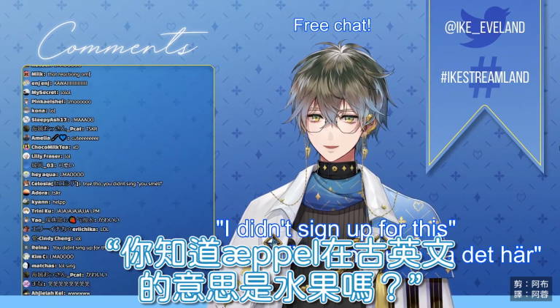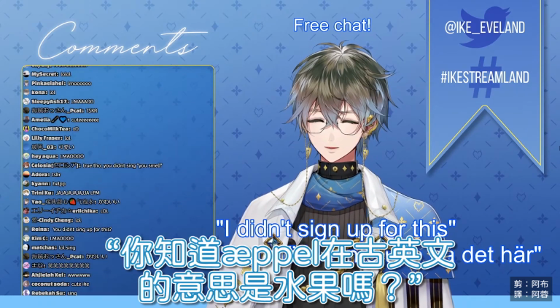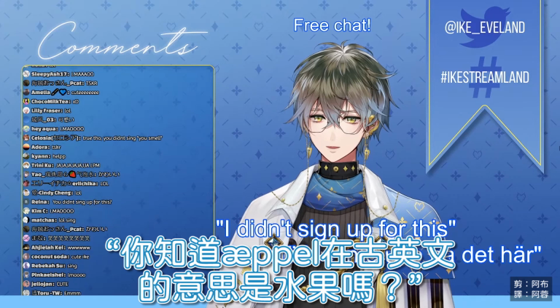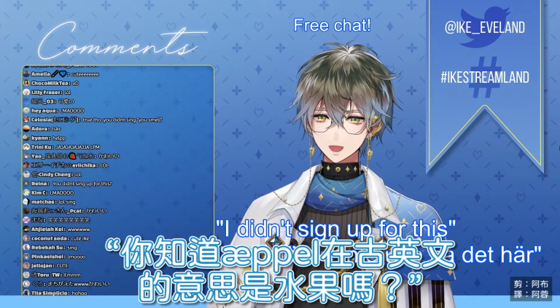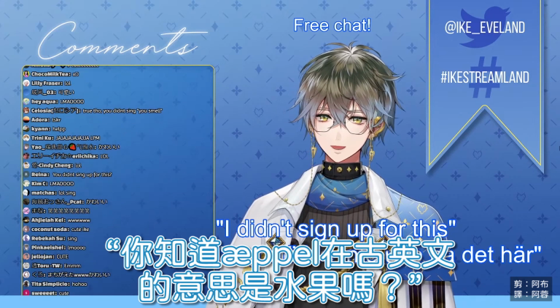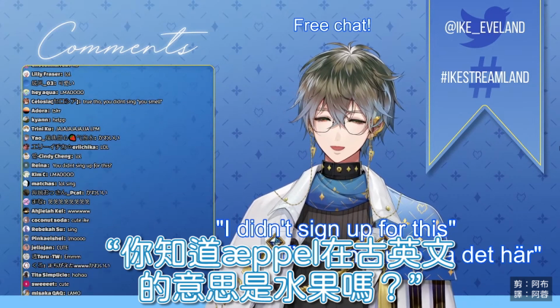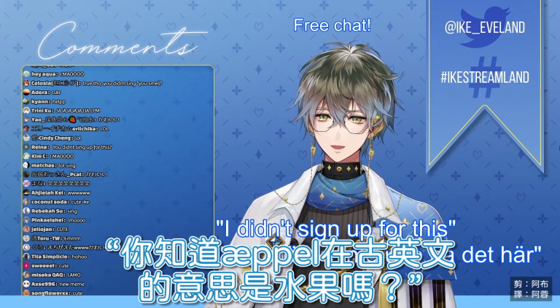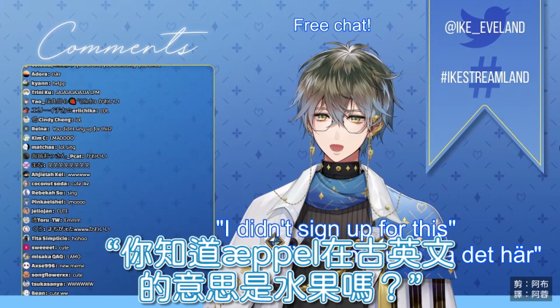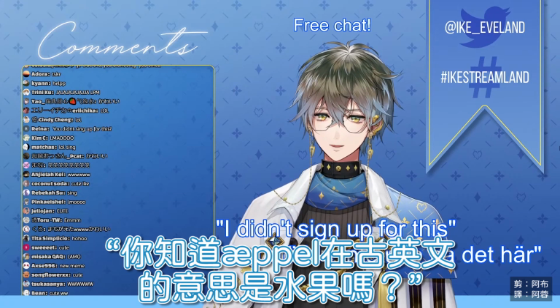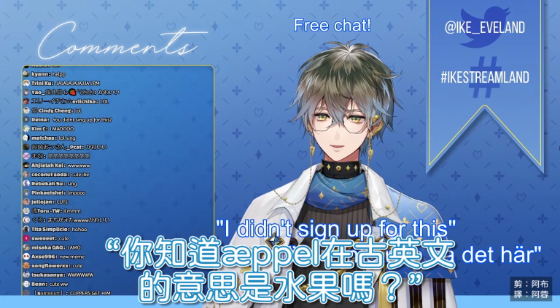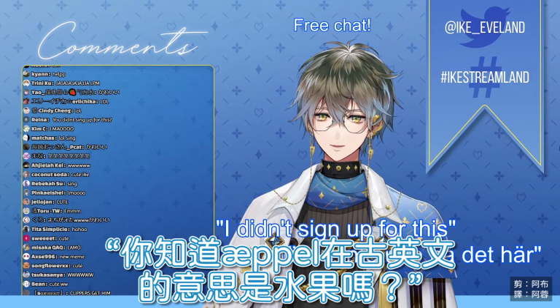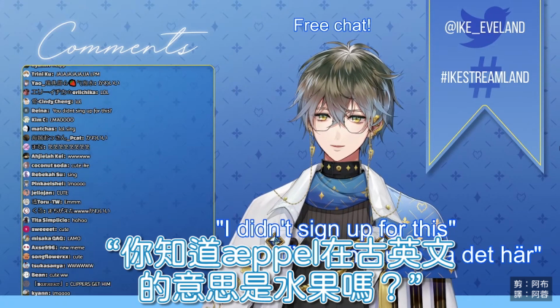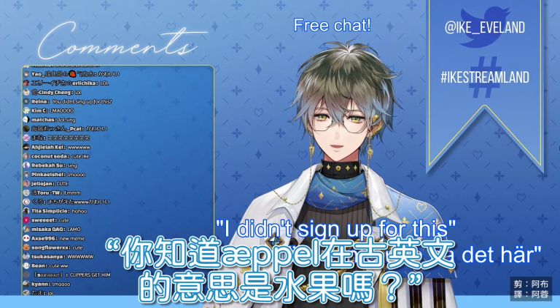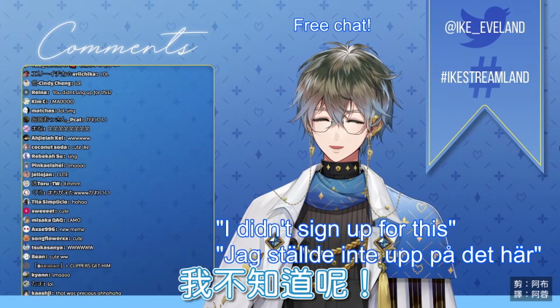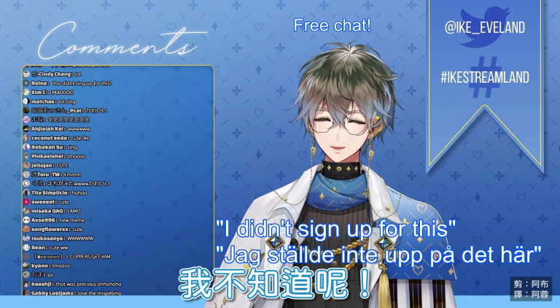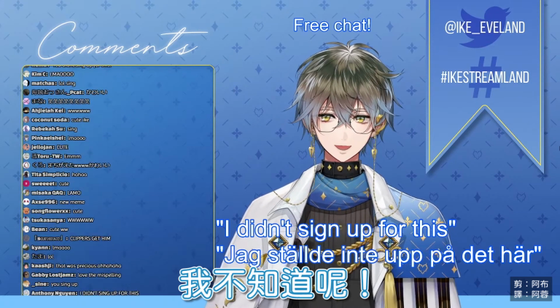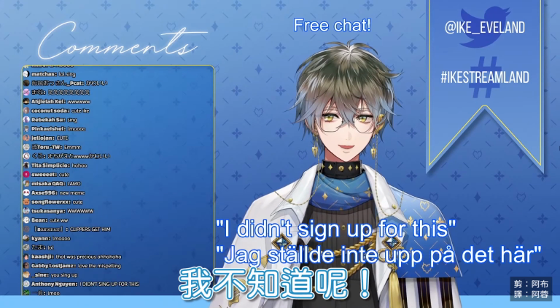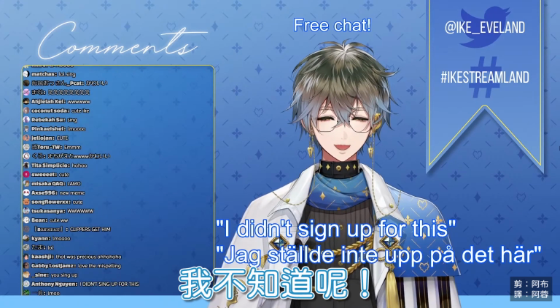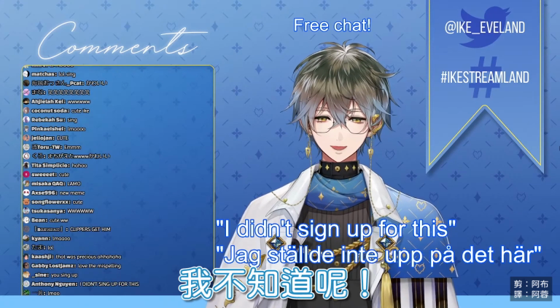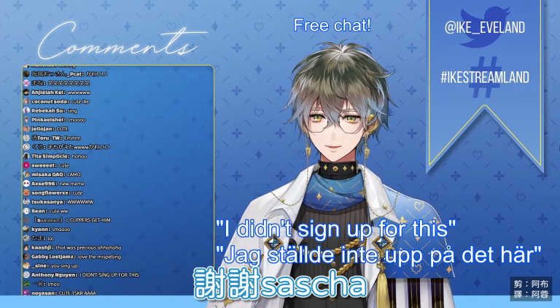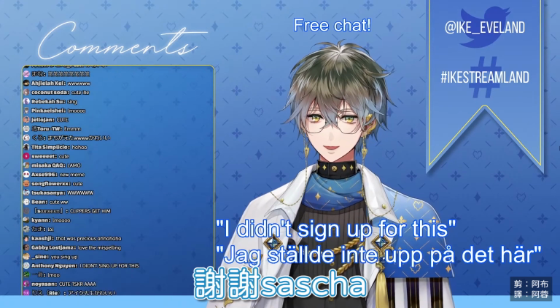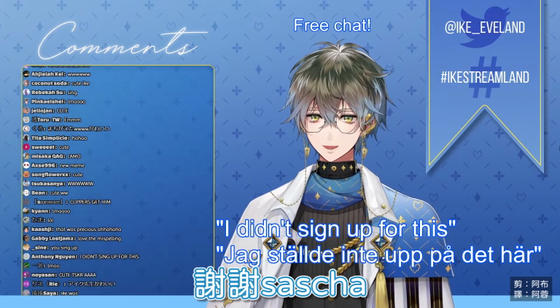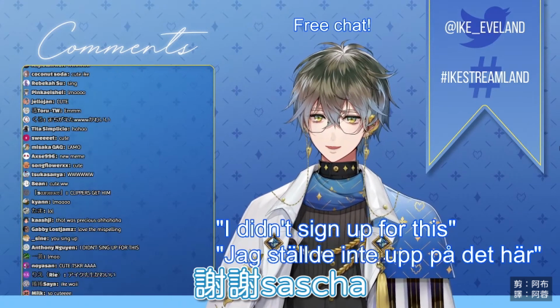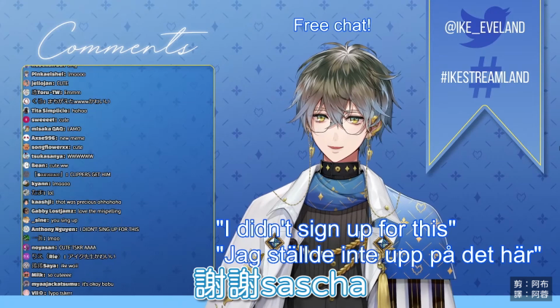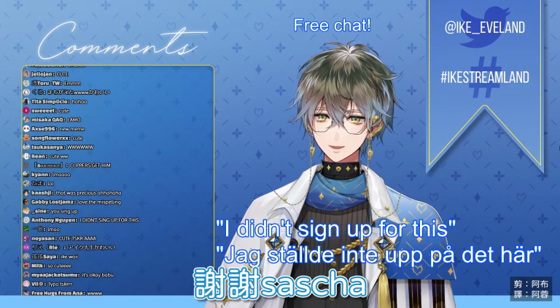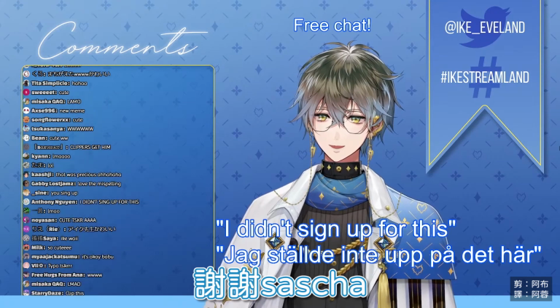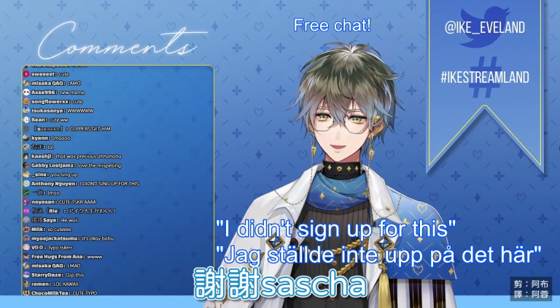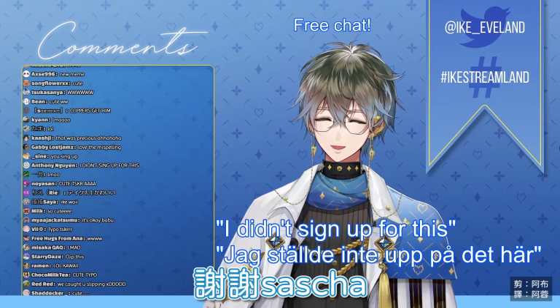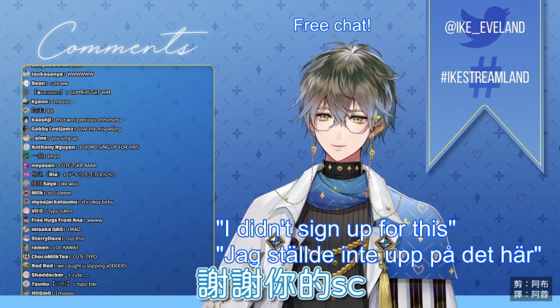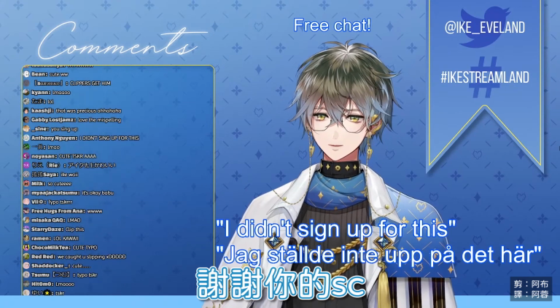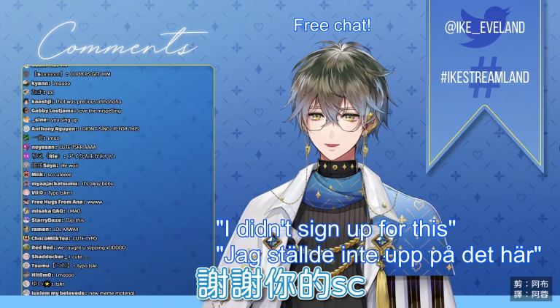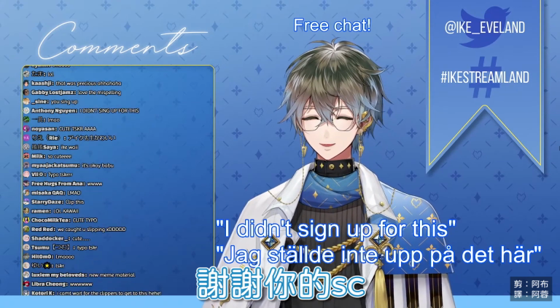Did you know that apple used to mean fruit in old English? I did not know that. Thank you, Sasha, for the super.